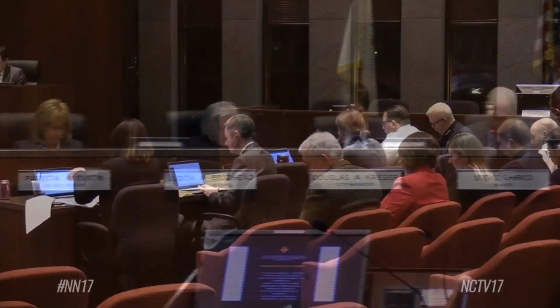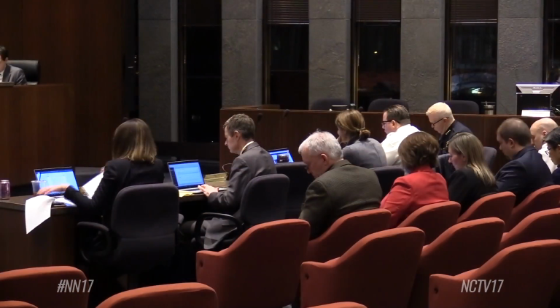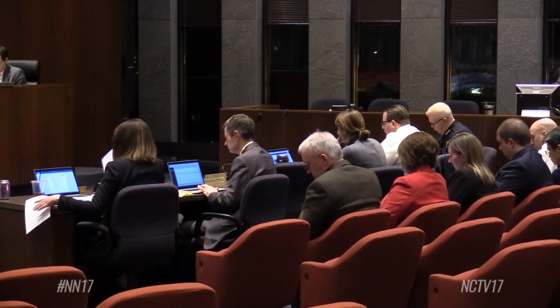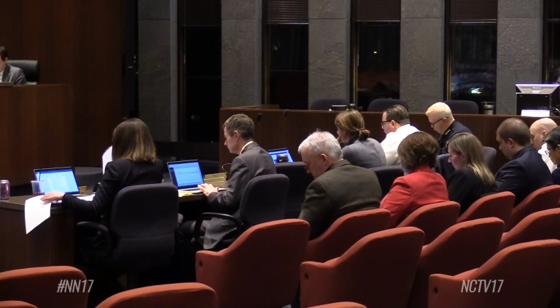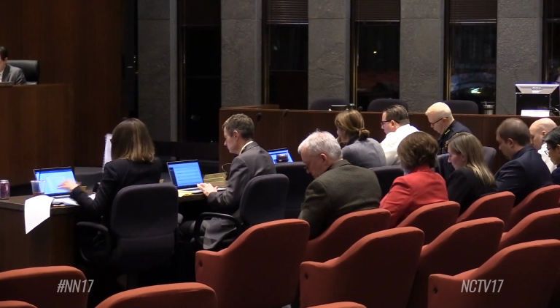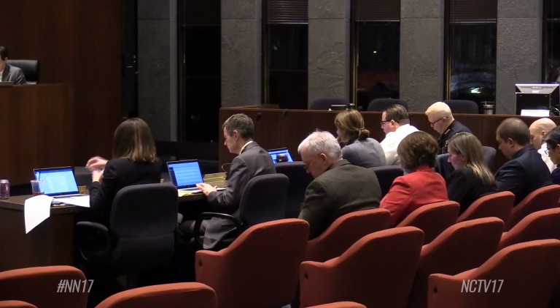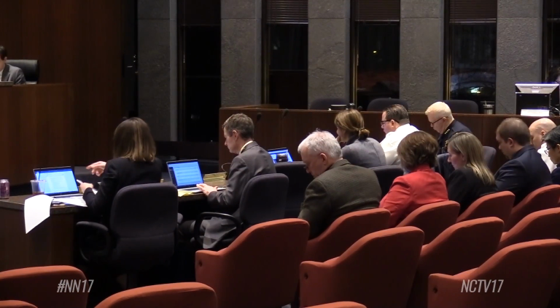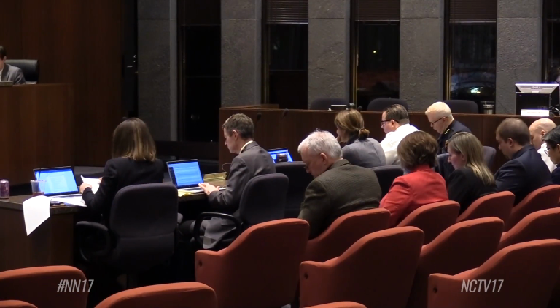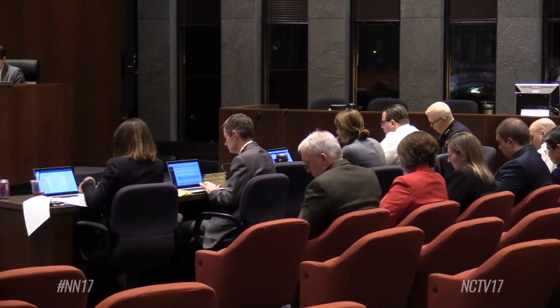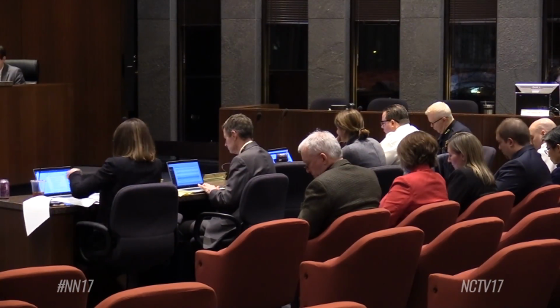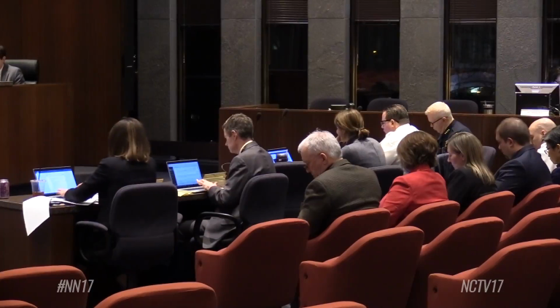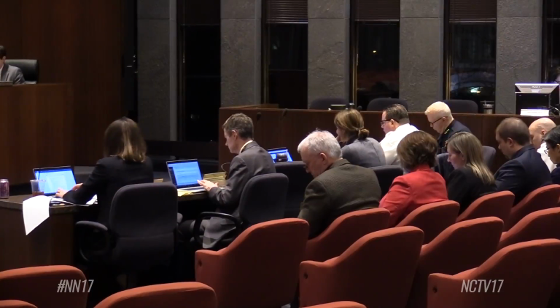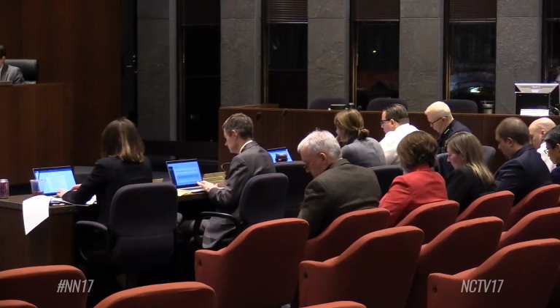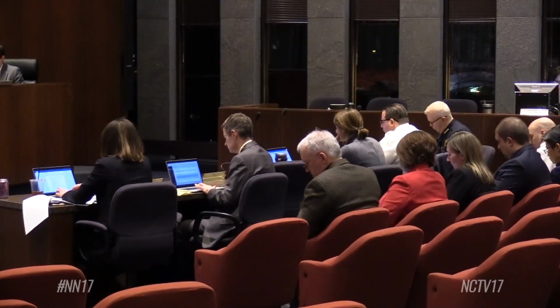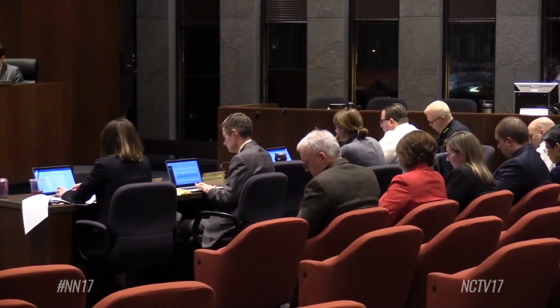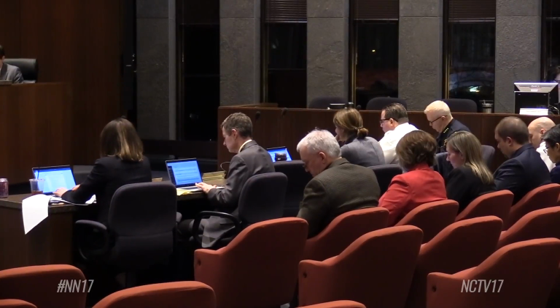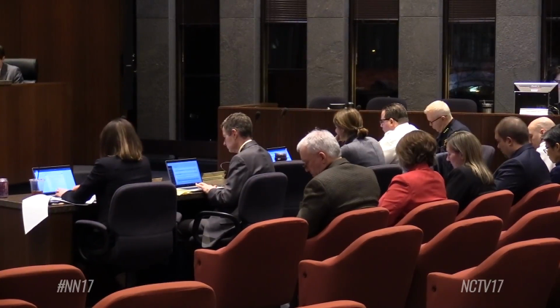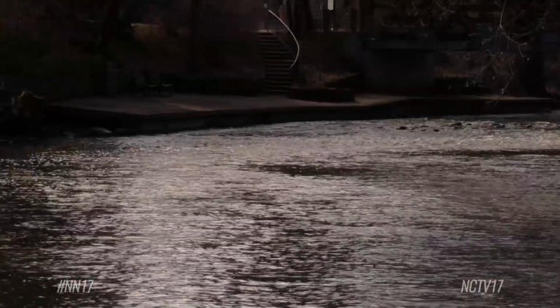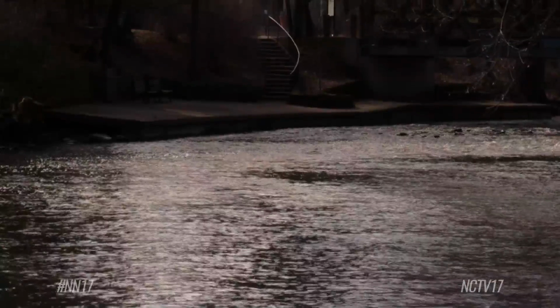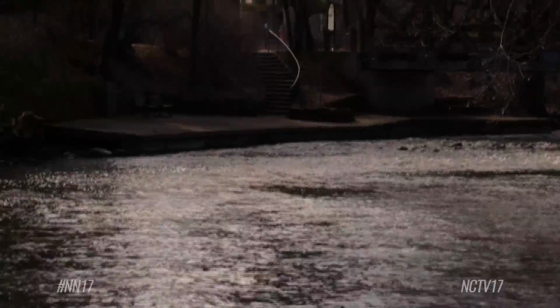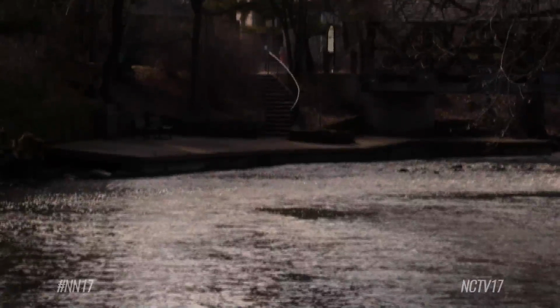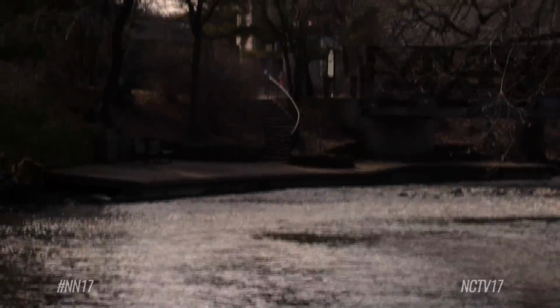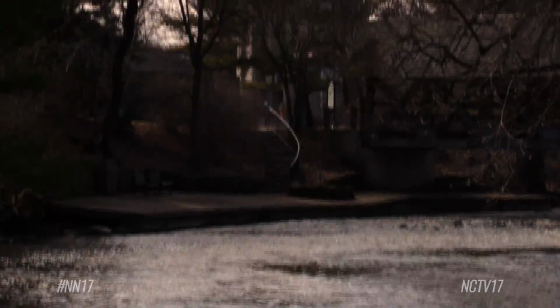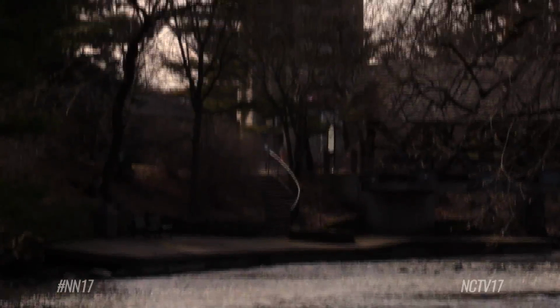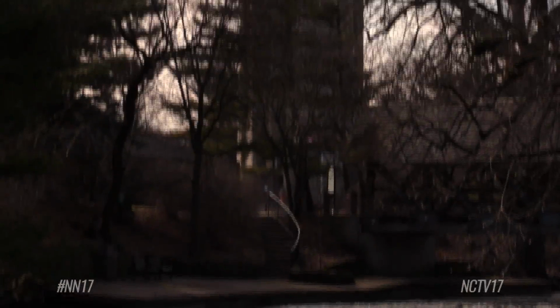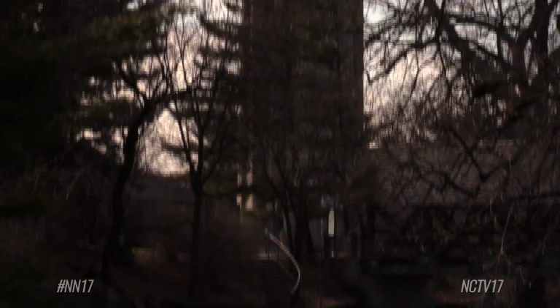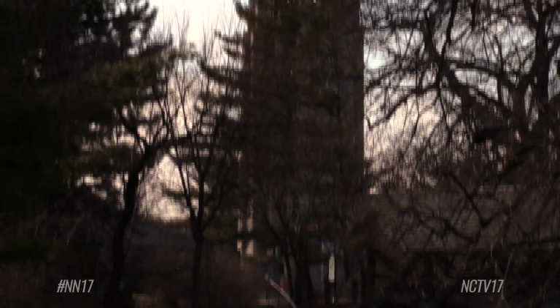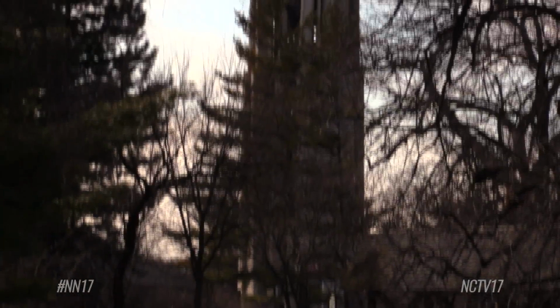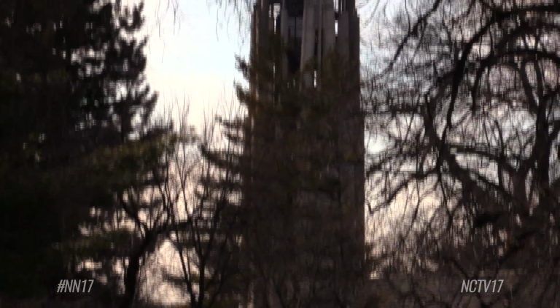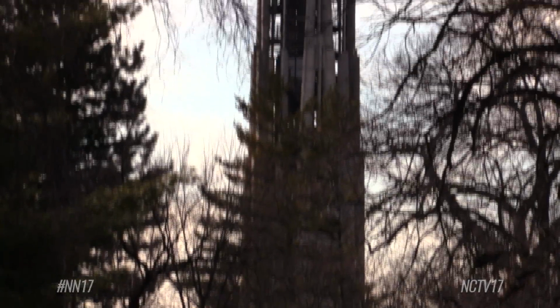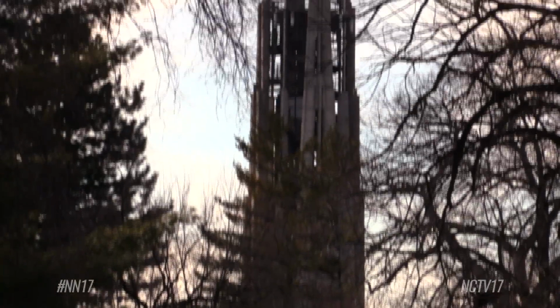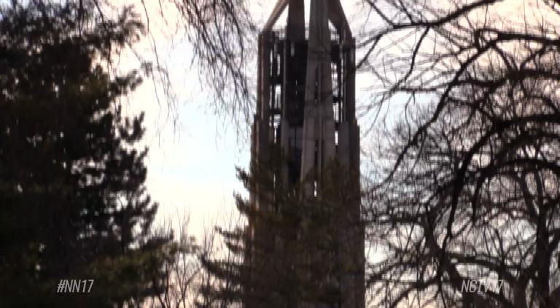City staff will come back with bids to perform the repairs at a future meeting. Reporting for Naperville News 17, I'm Casey Krojewski.